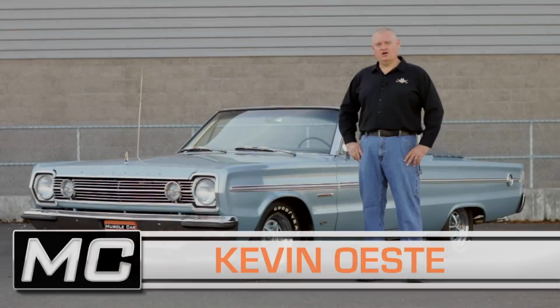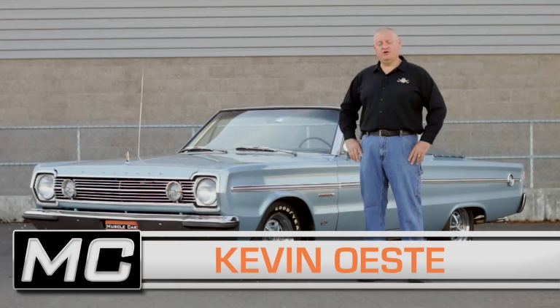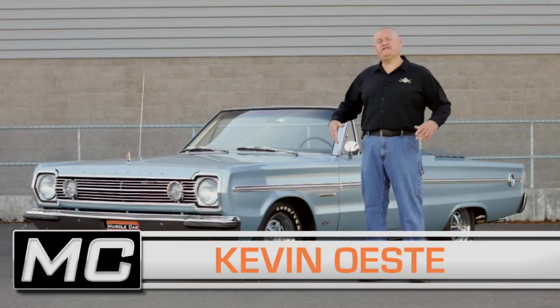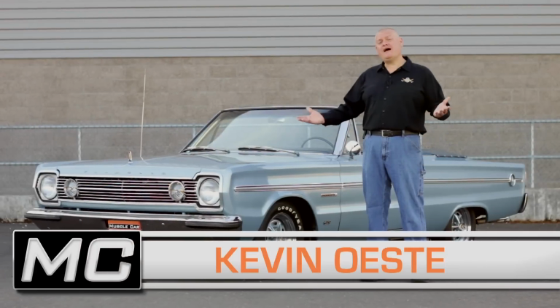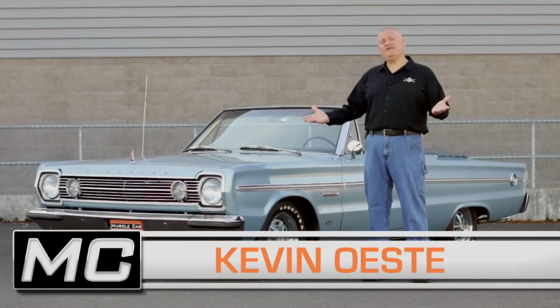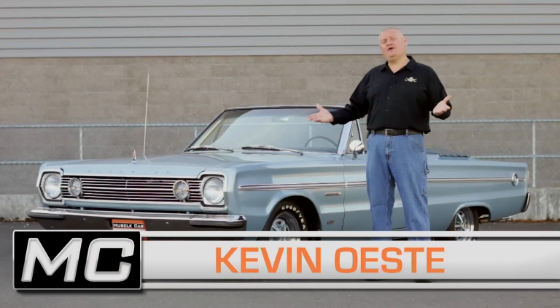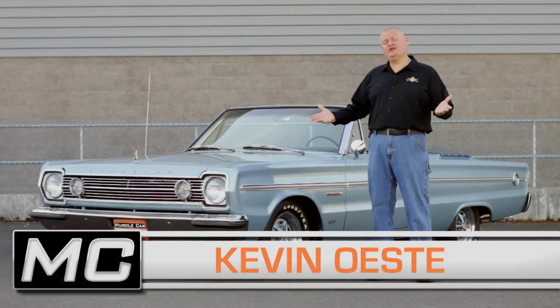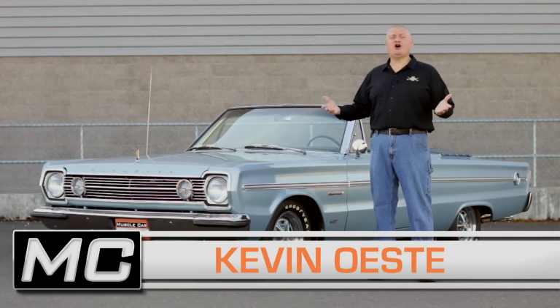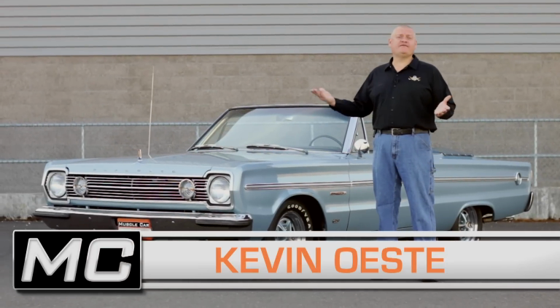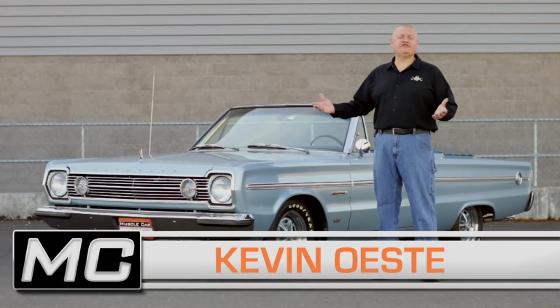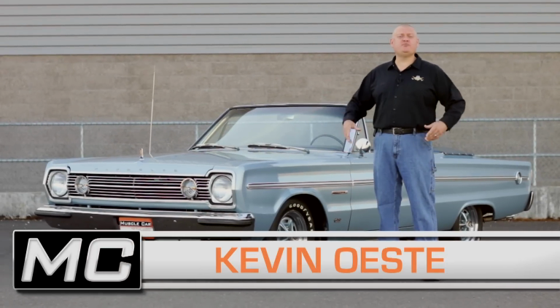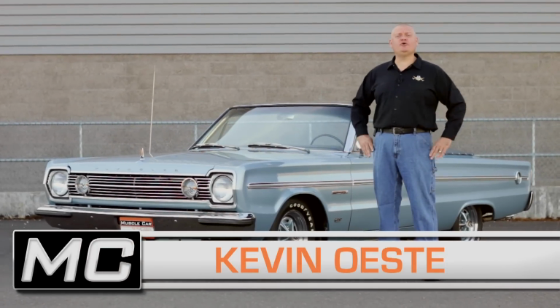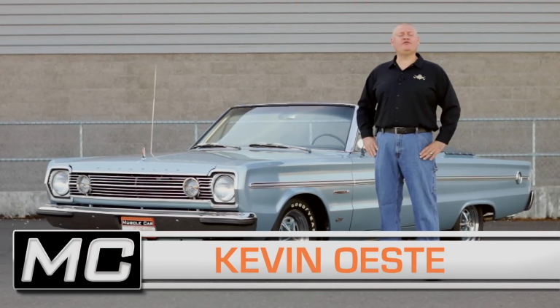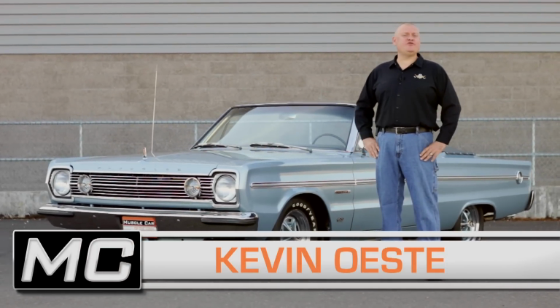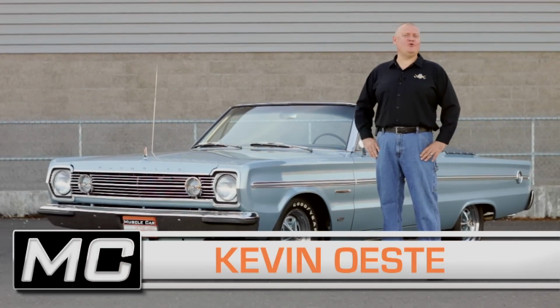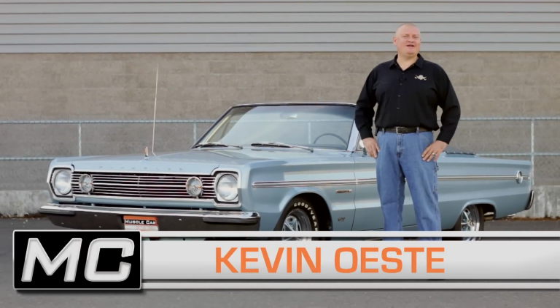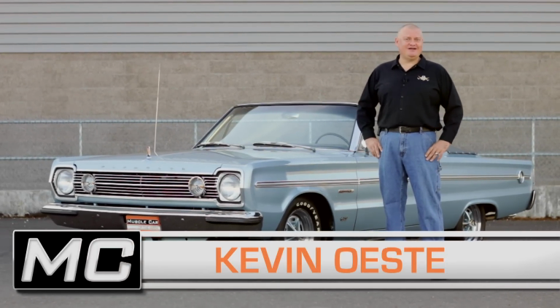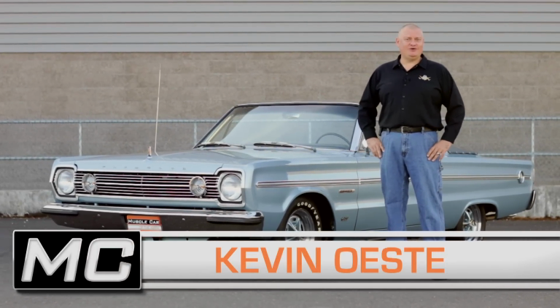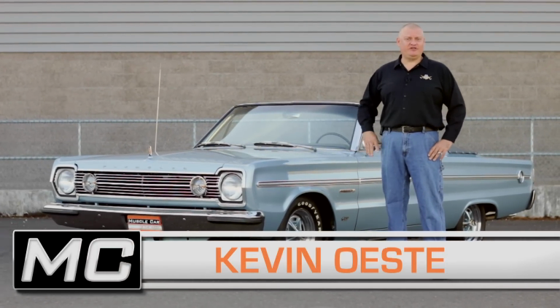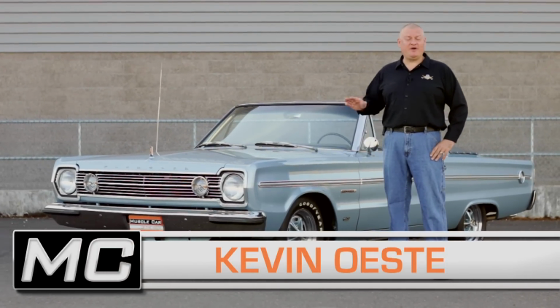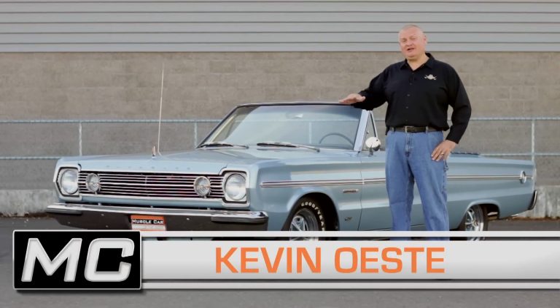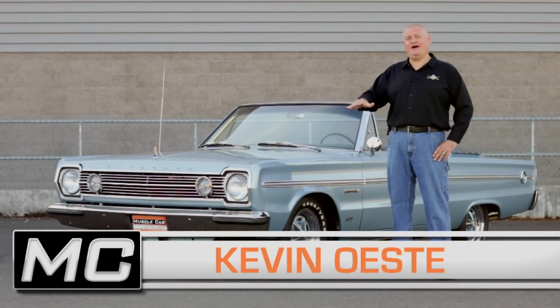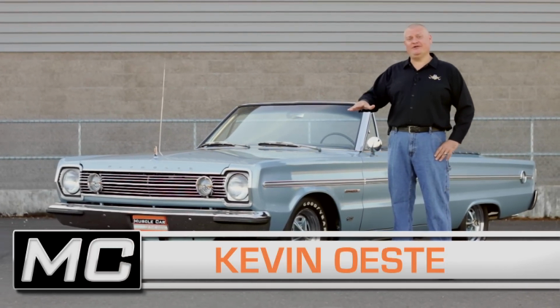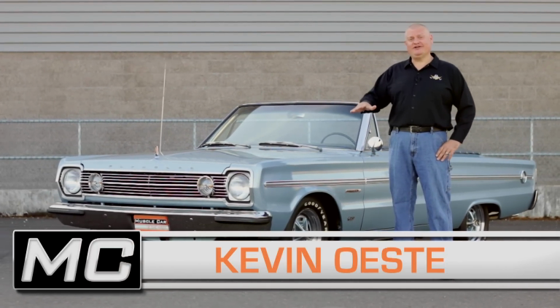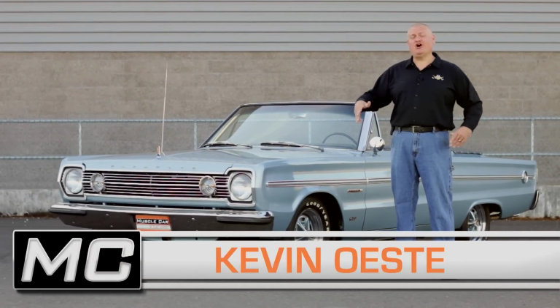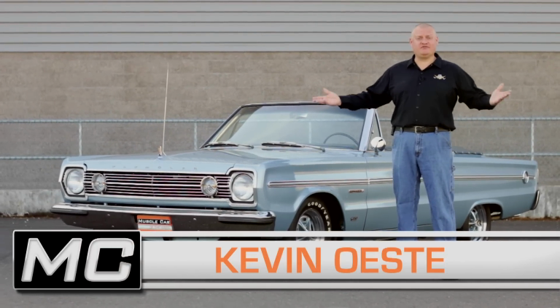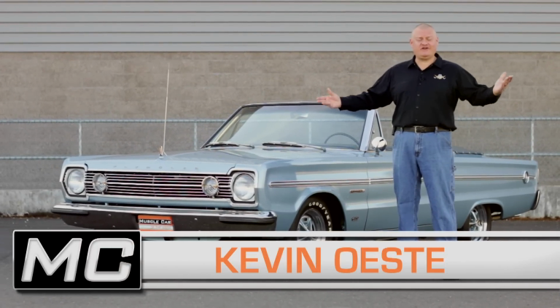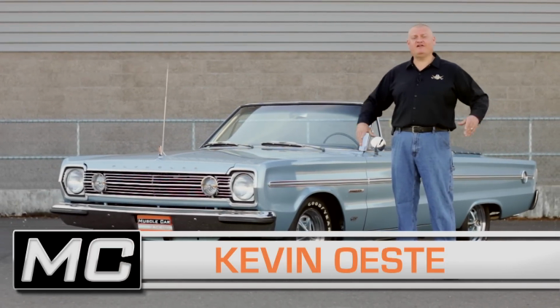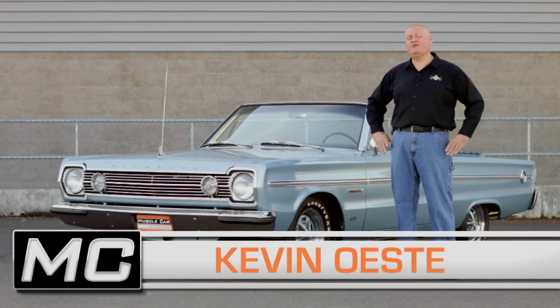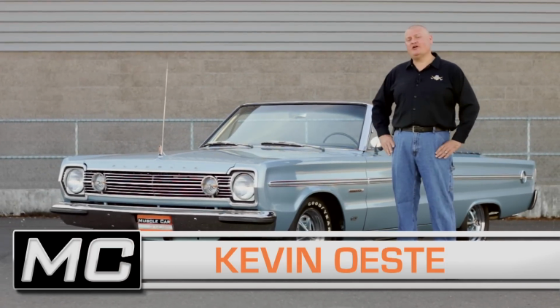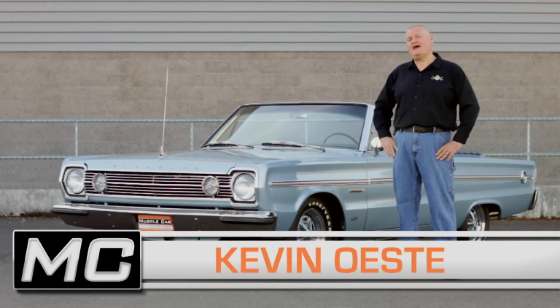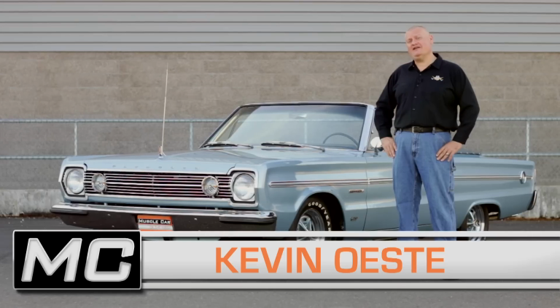With the top down it offers a beautiful view. With the pedal down it offers tire smoking madness.